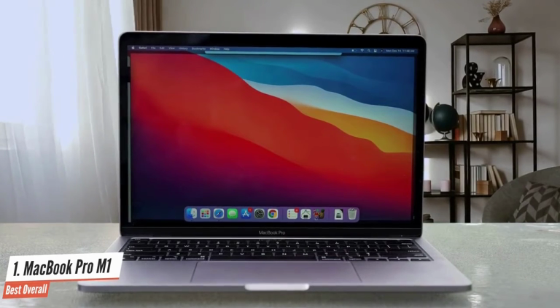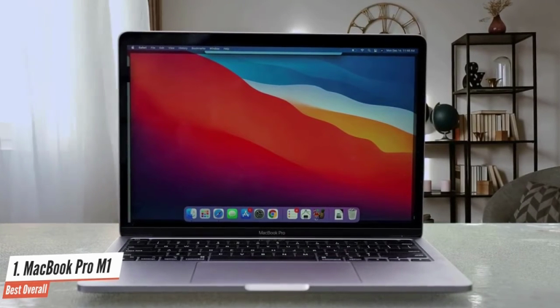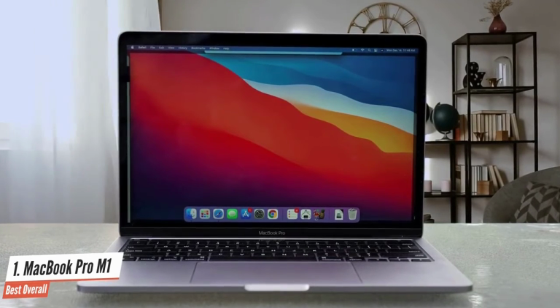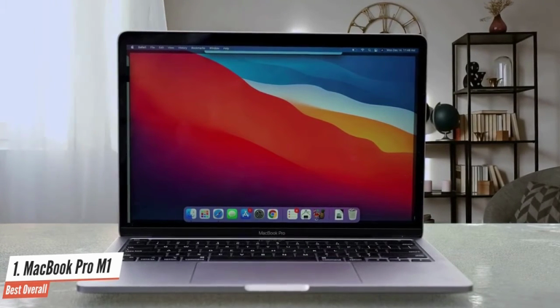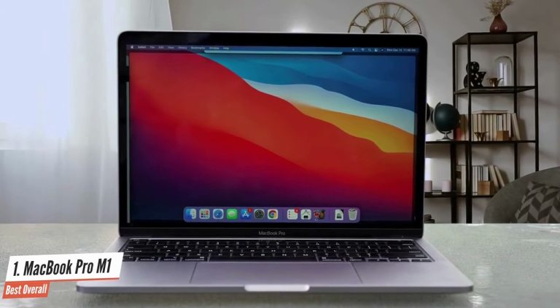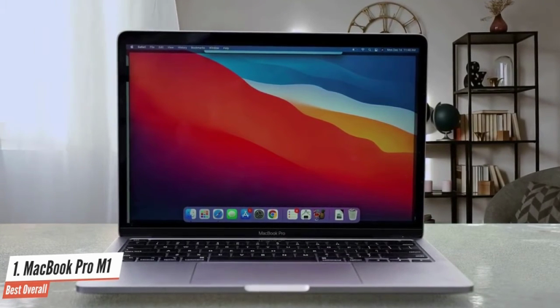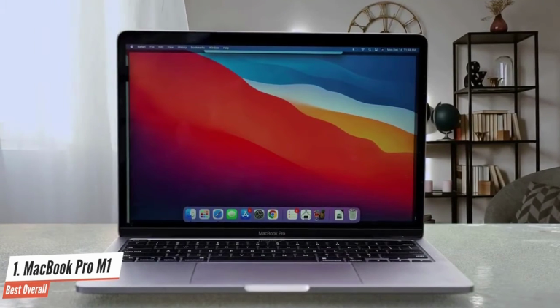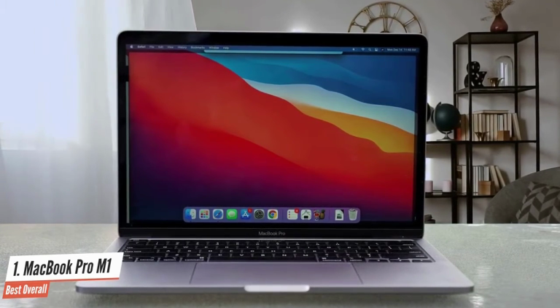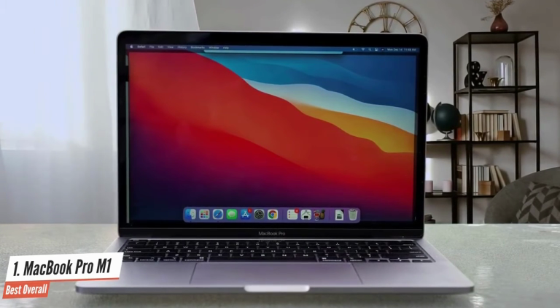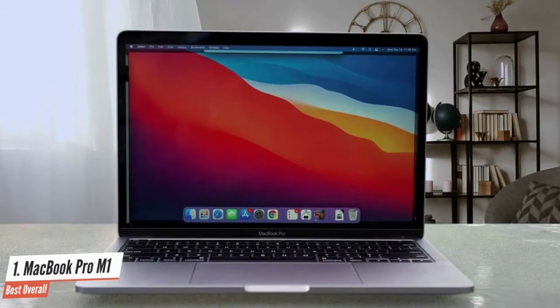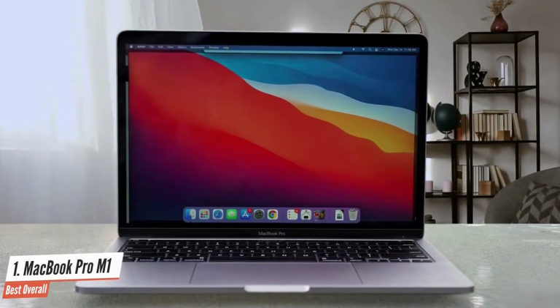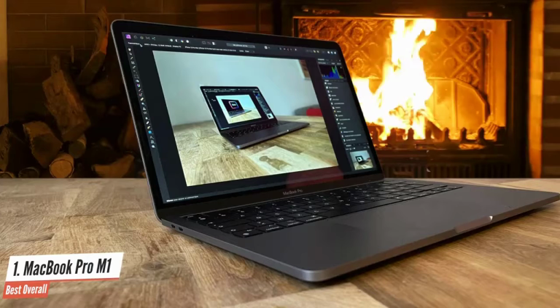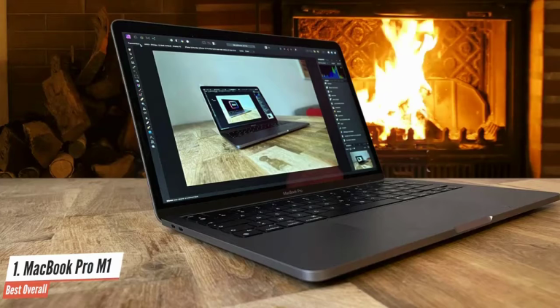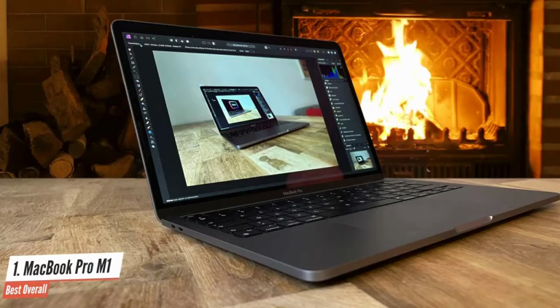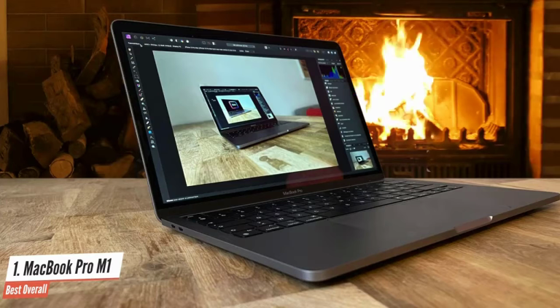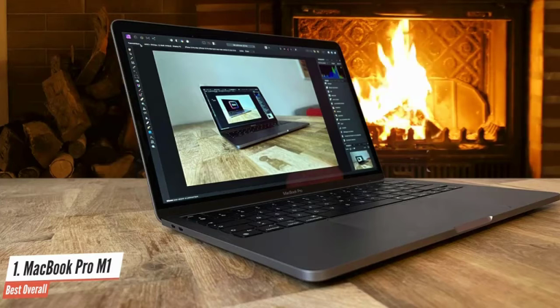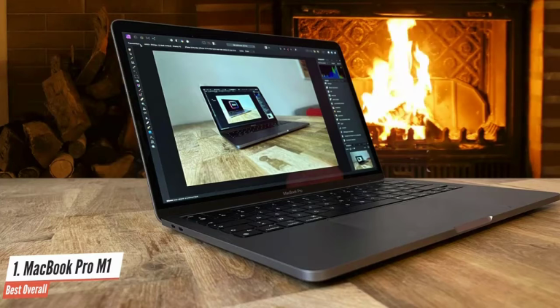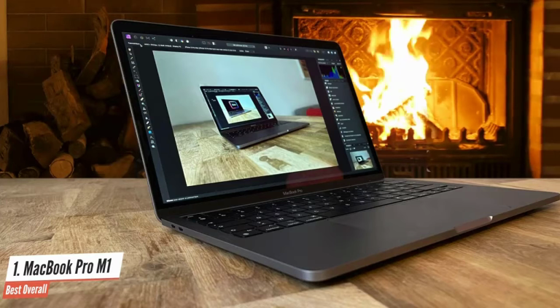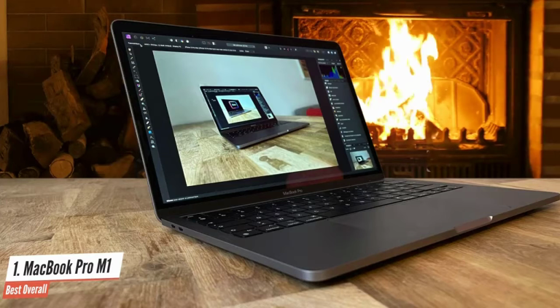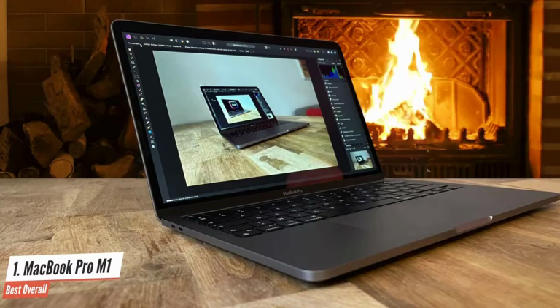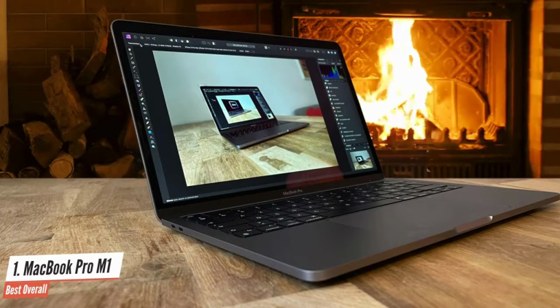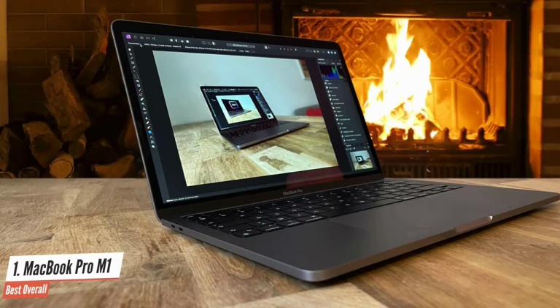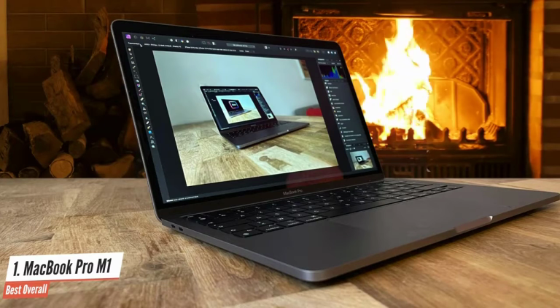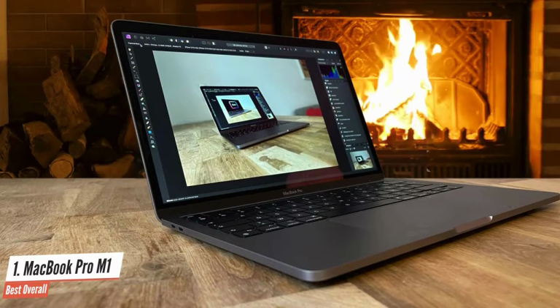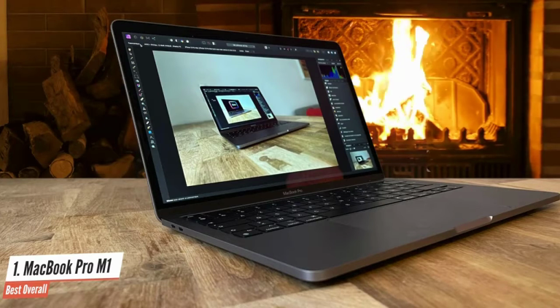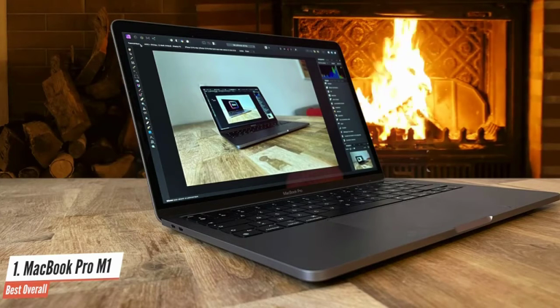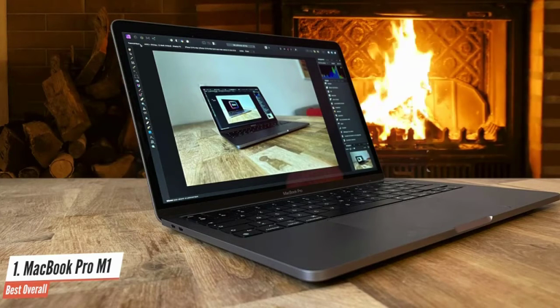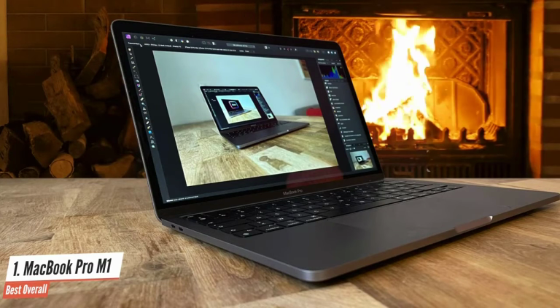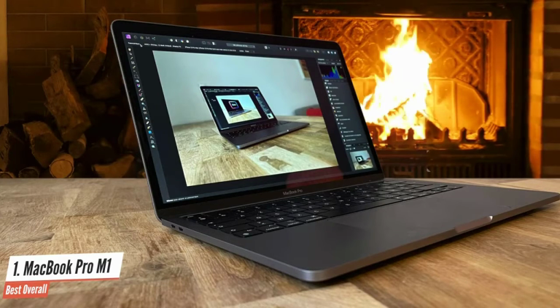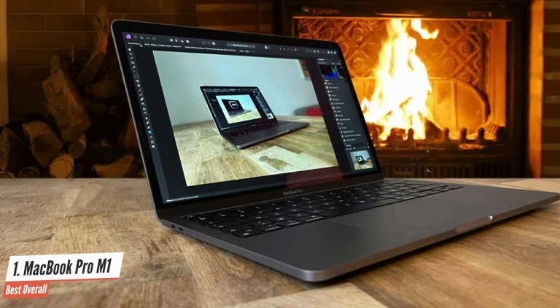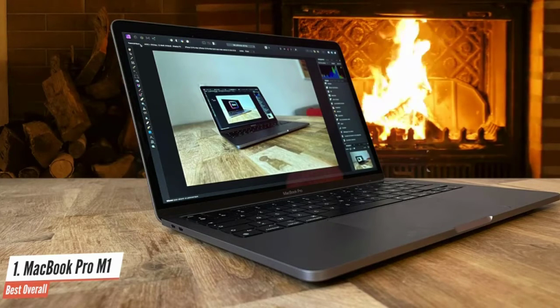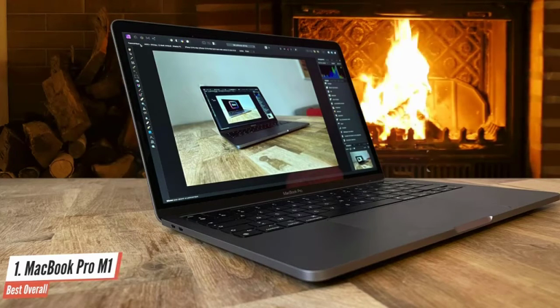The MacBook Pro has had an impressive power boost thanks to the new M1 chip. It's genuinely quite exciting what Apple has achieved here.